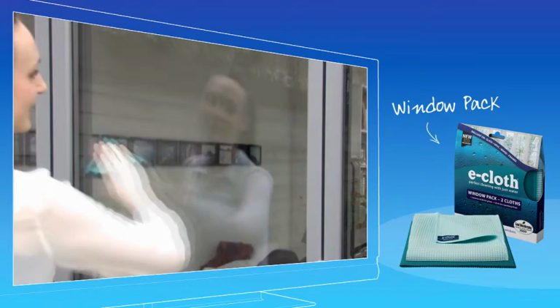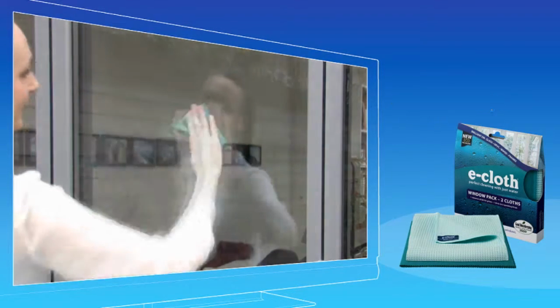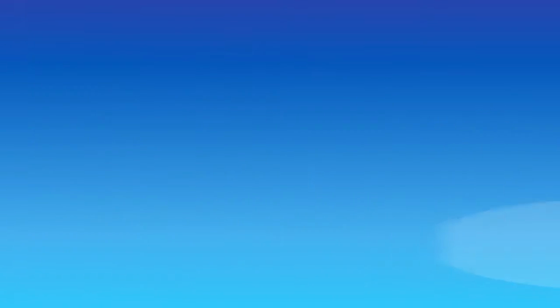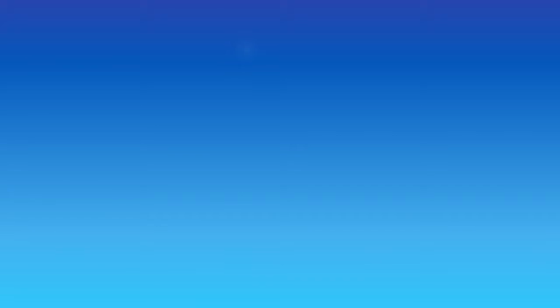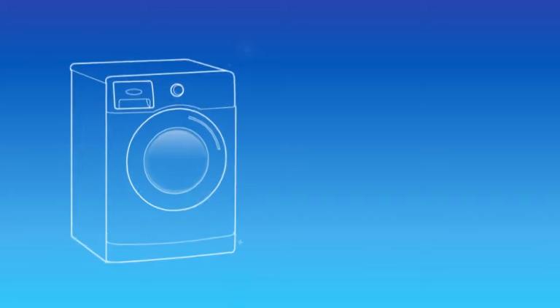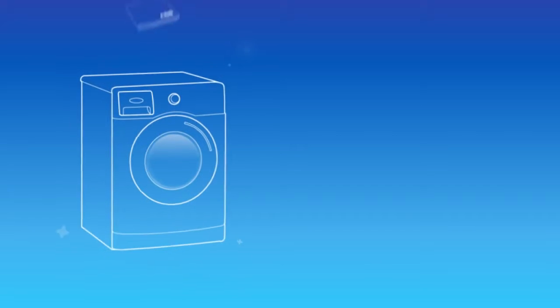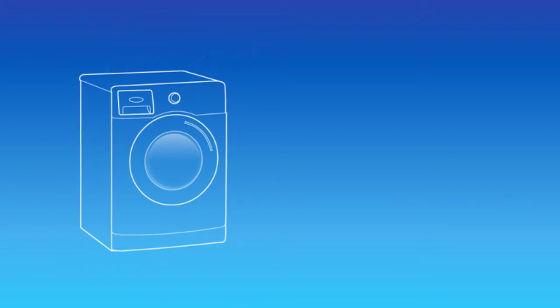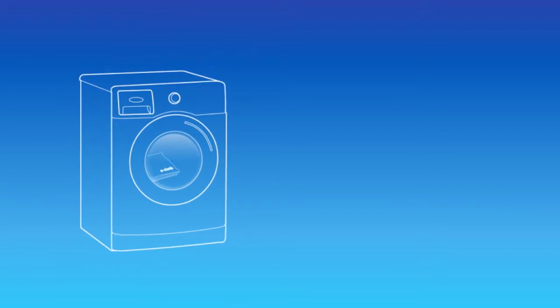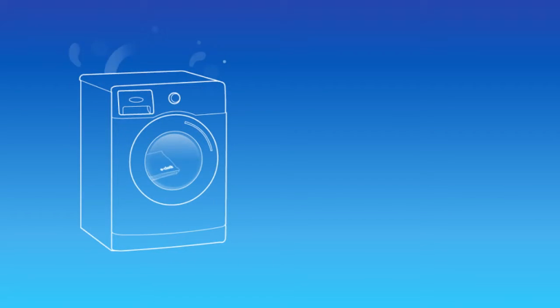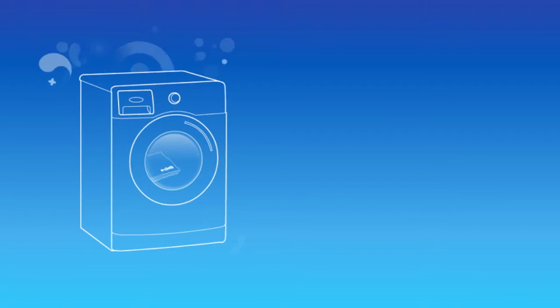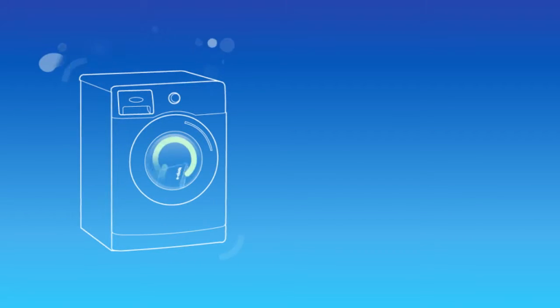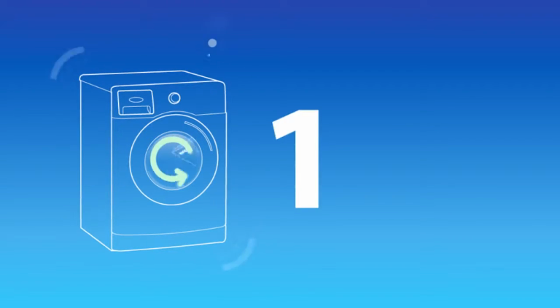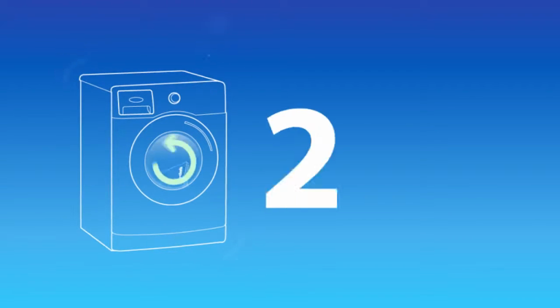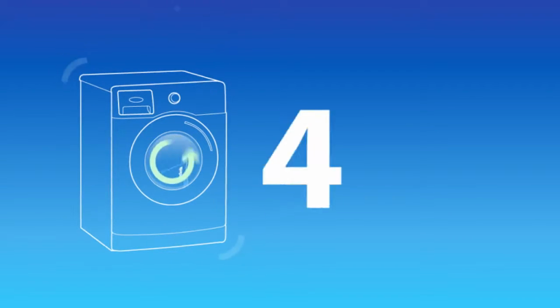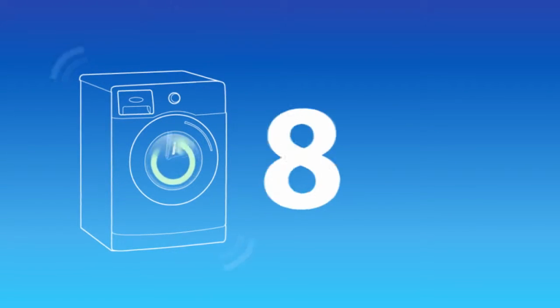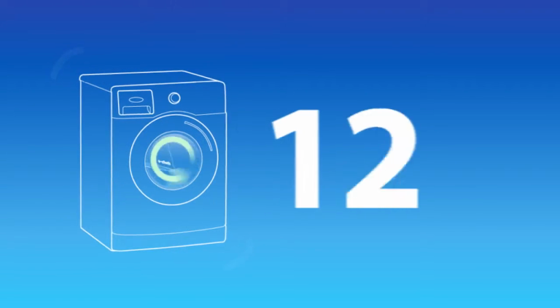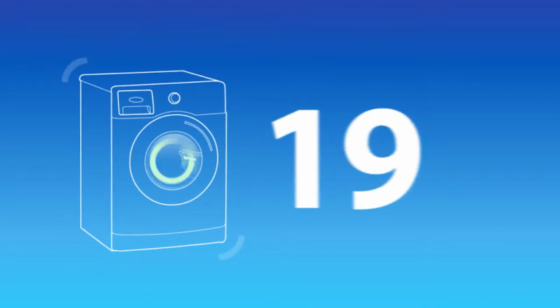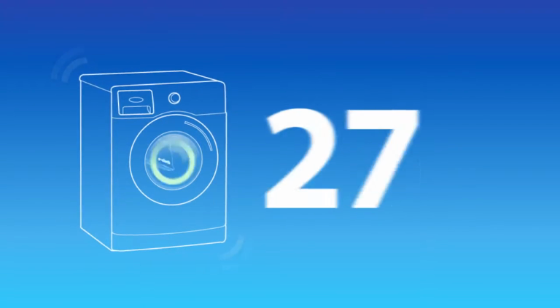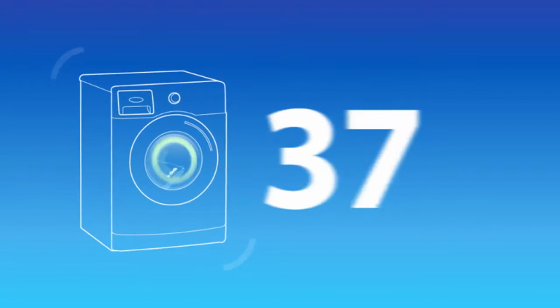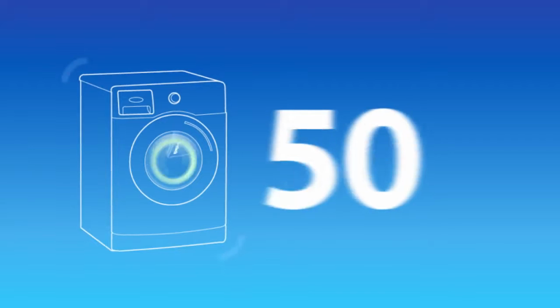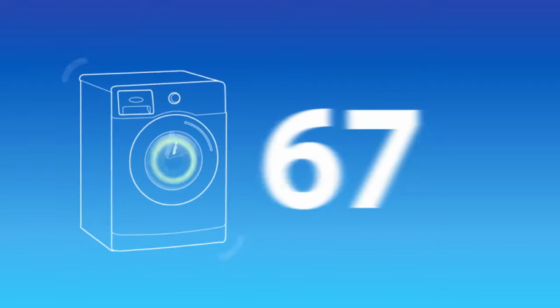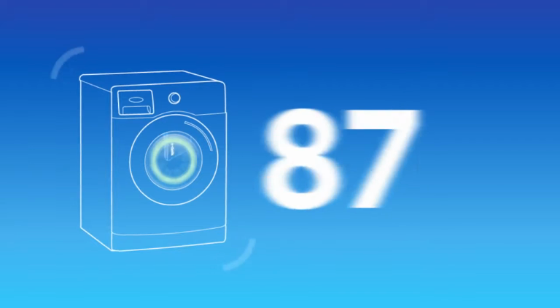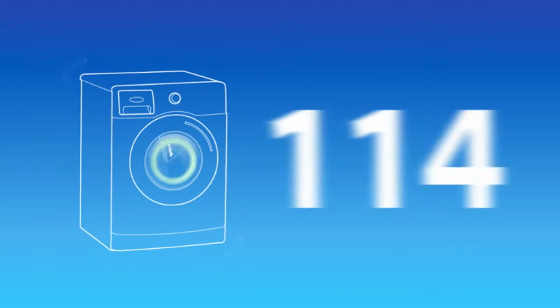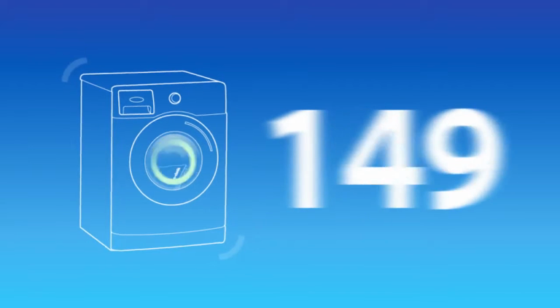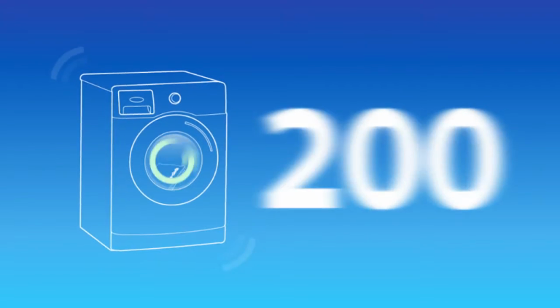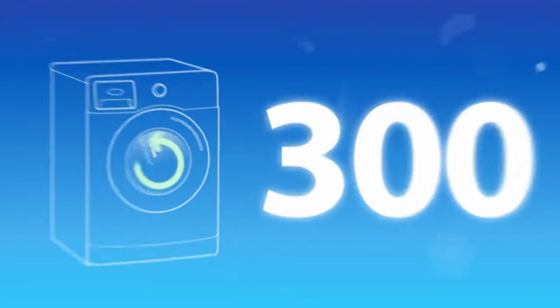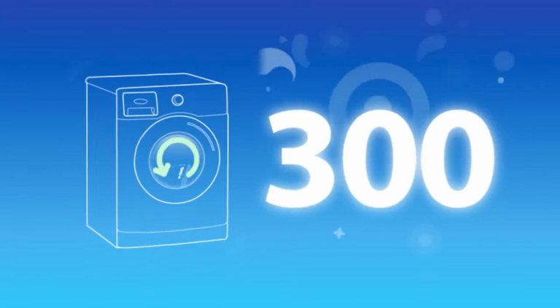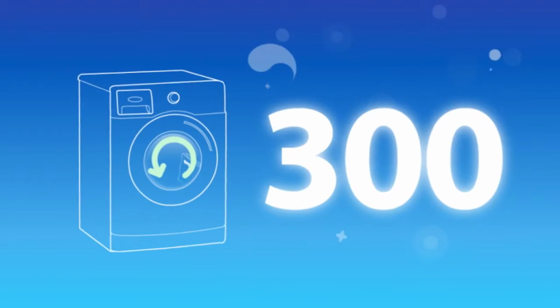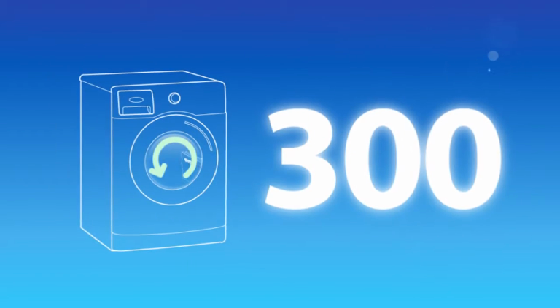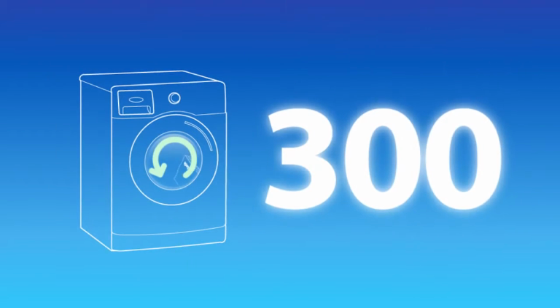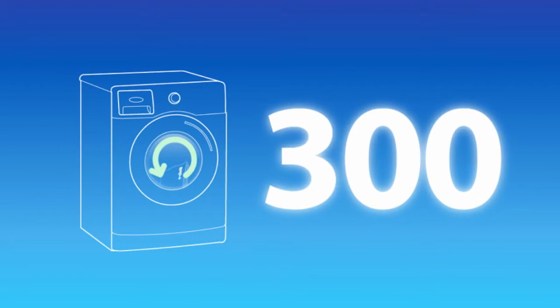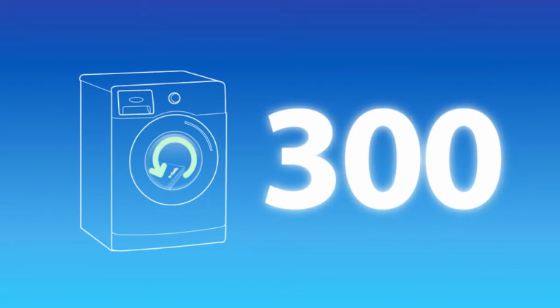And remember, all e-cloths are guaranteed for 300 machine washes, so you can use them time and time again.